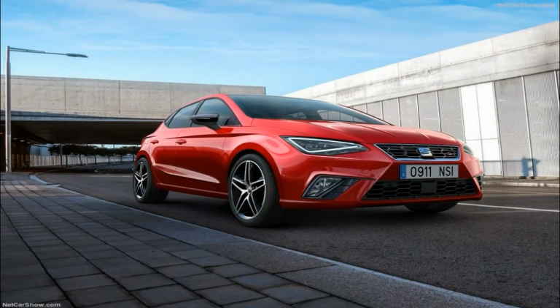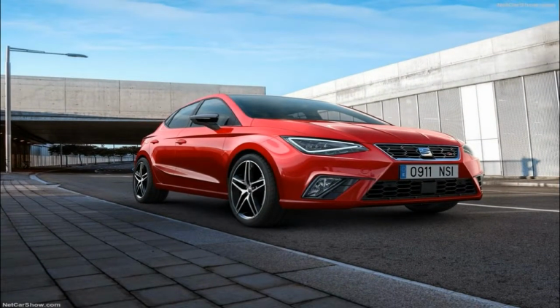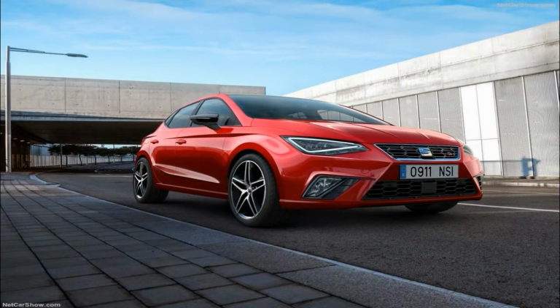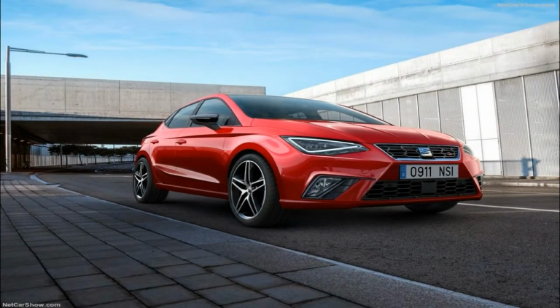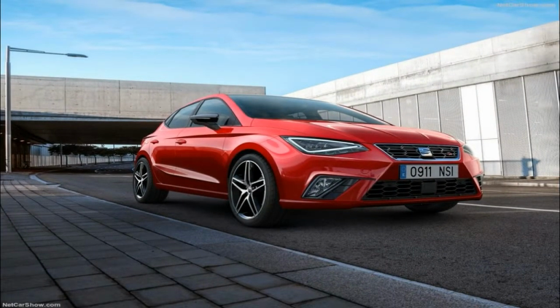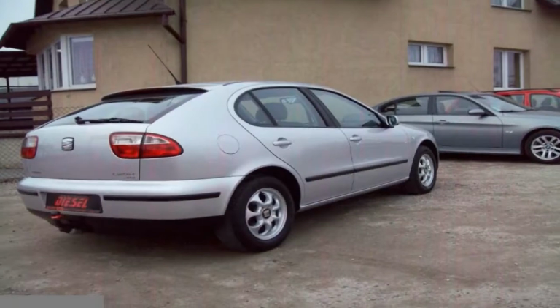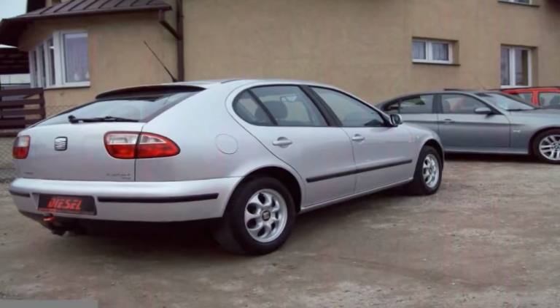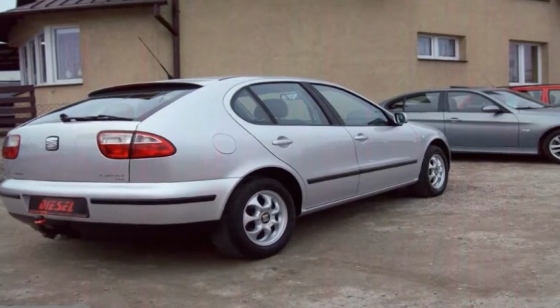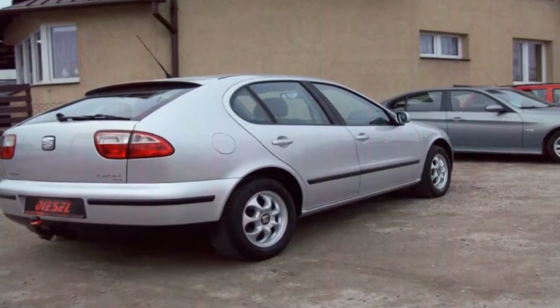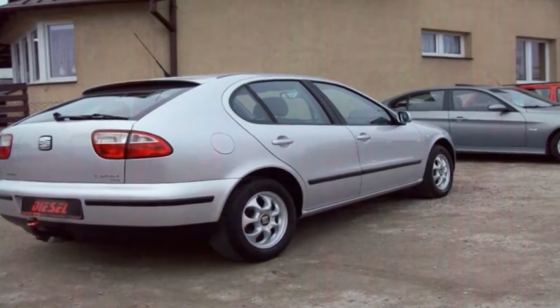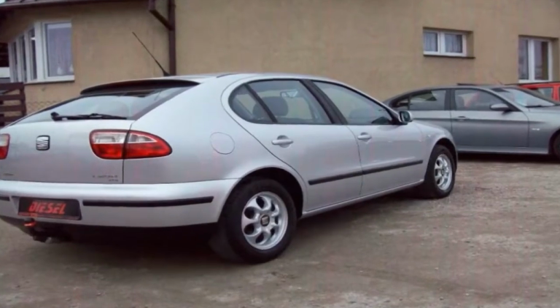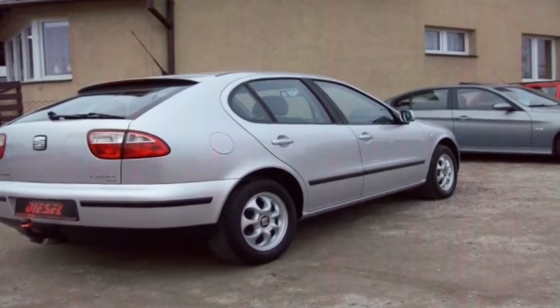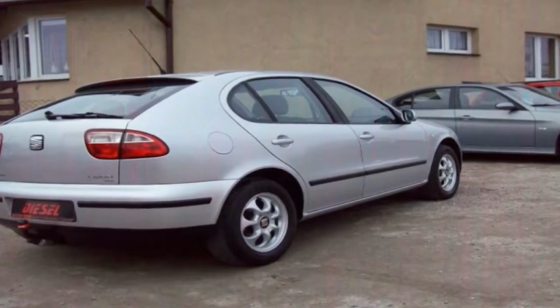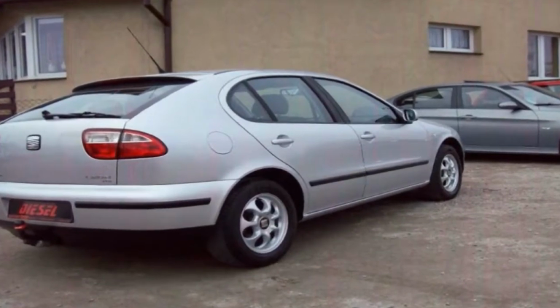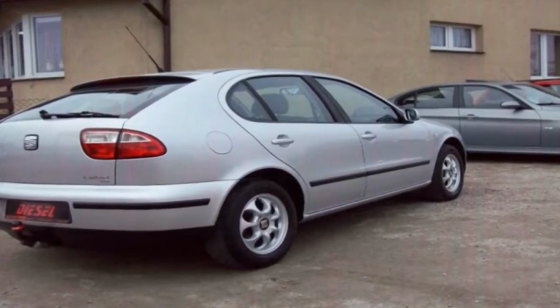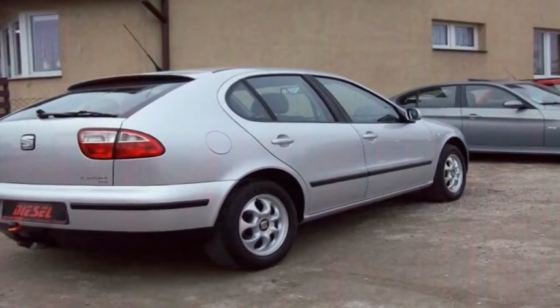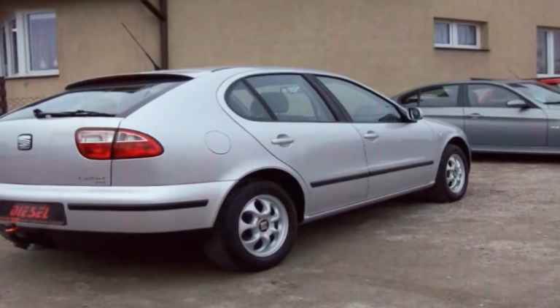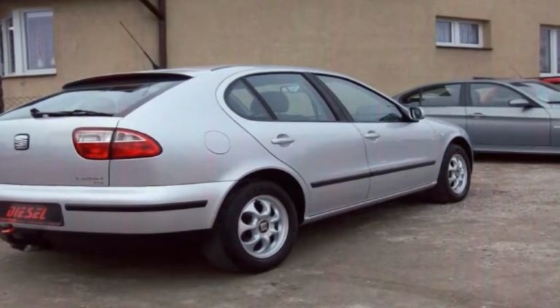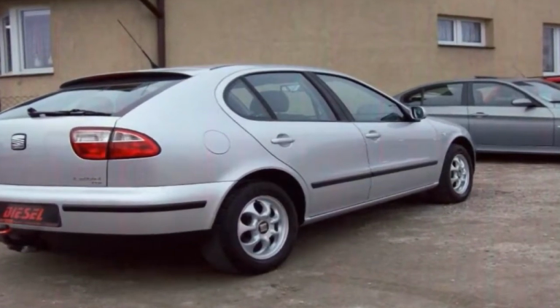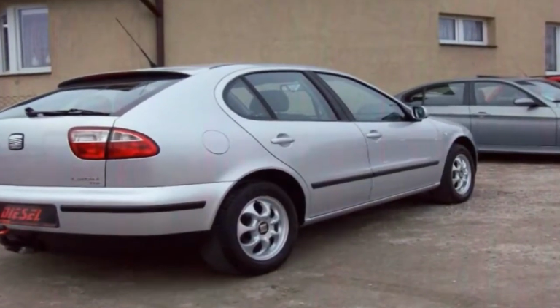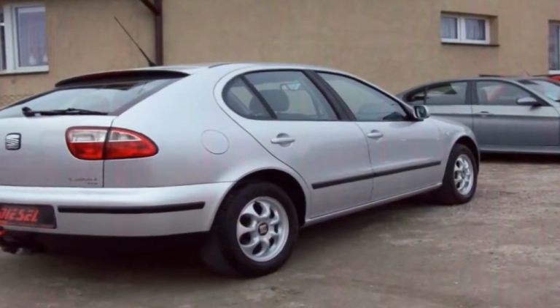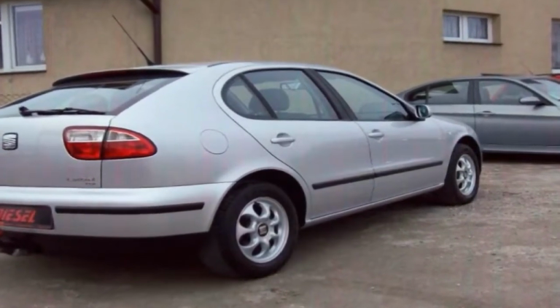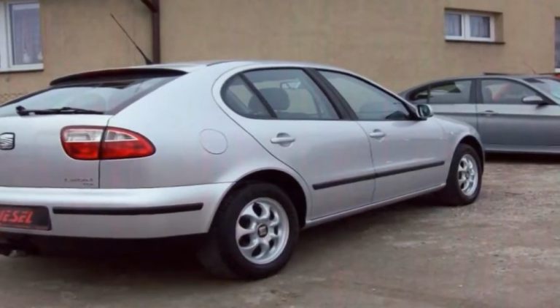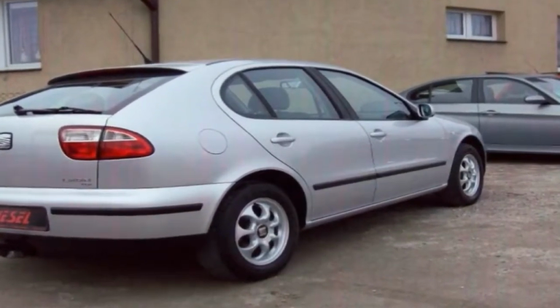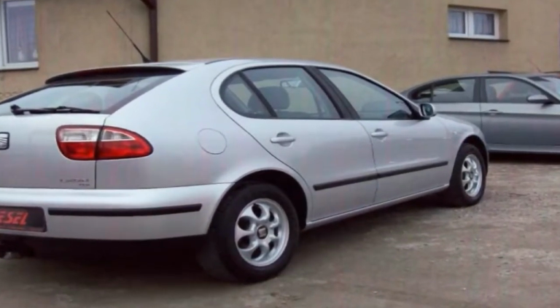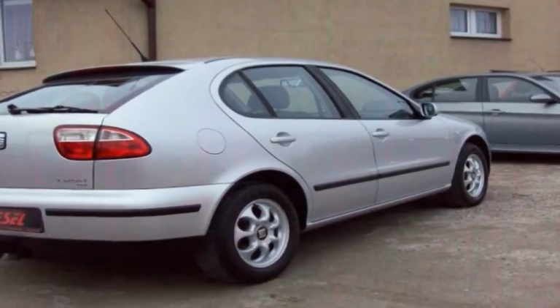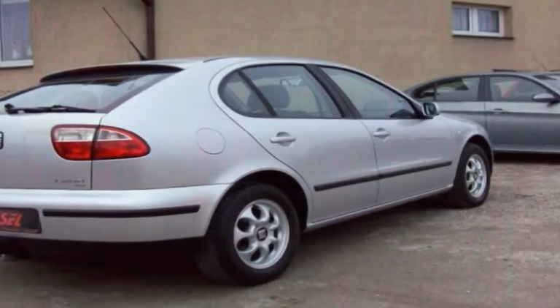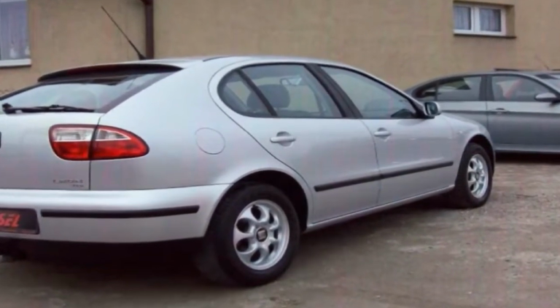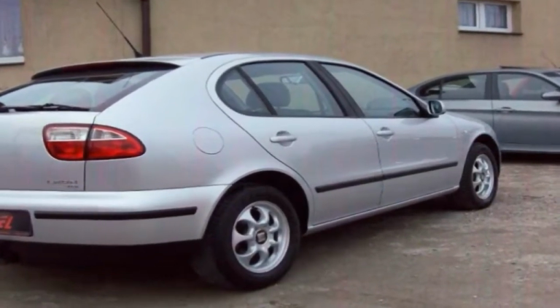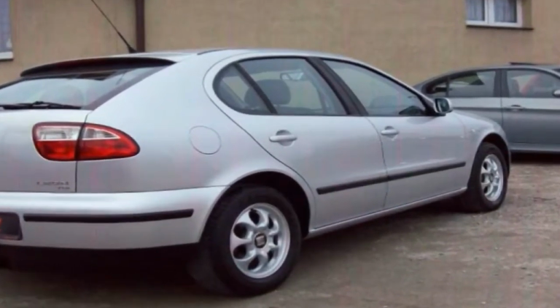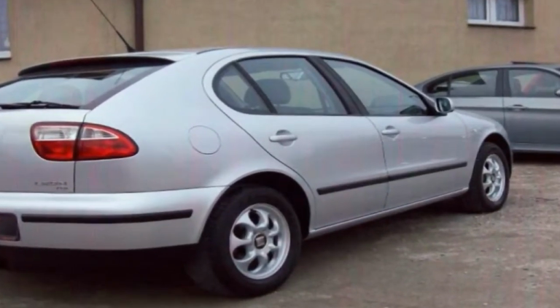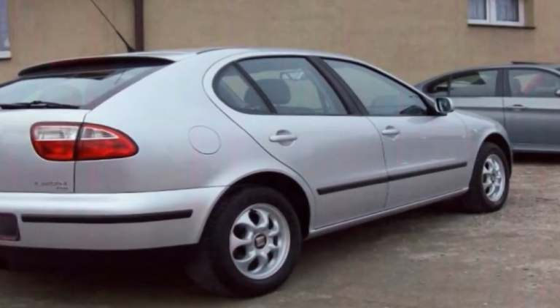TGI is available in easy-to-use Leon trims: Reference, Style, and Visual.